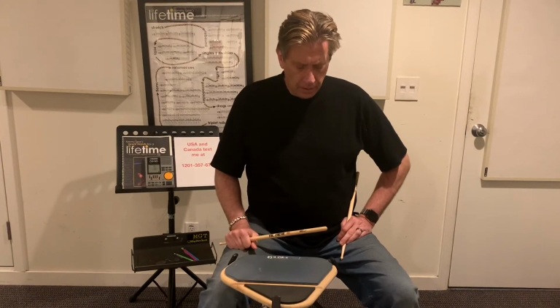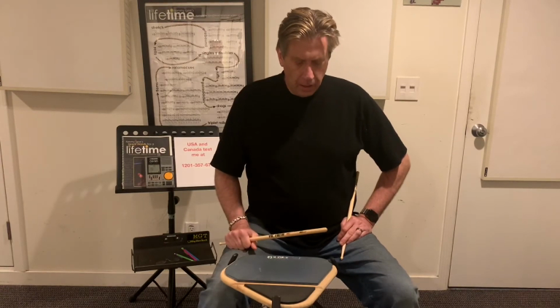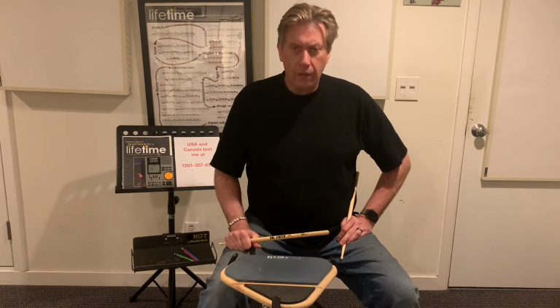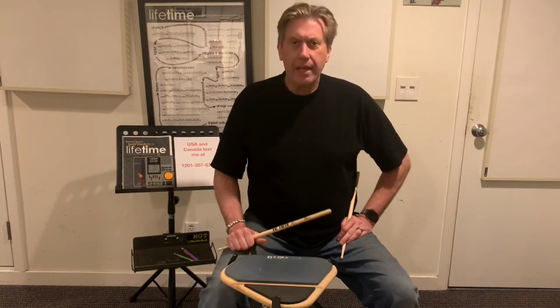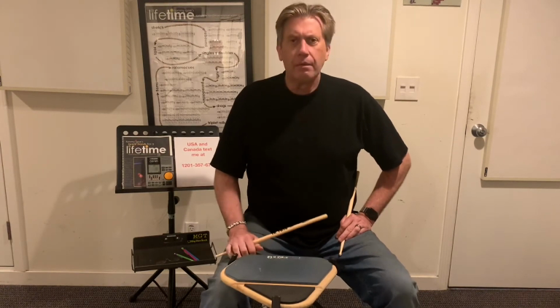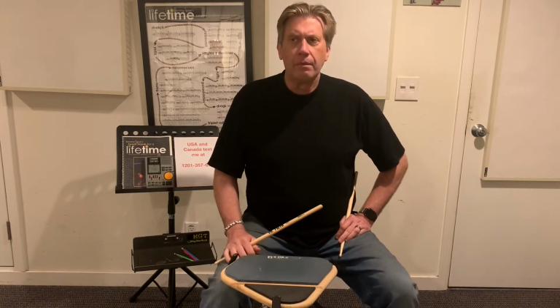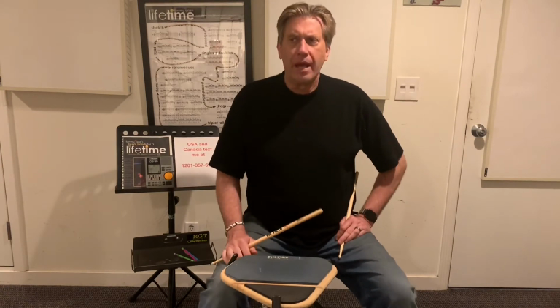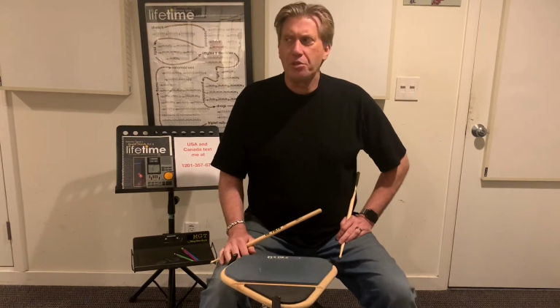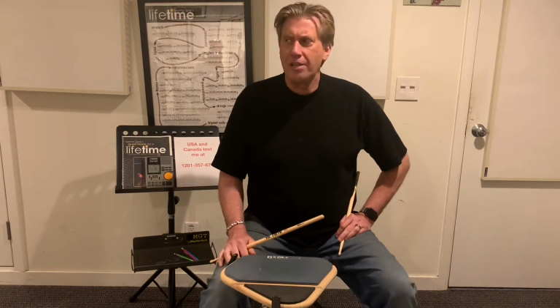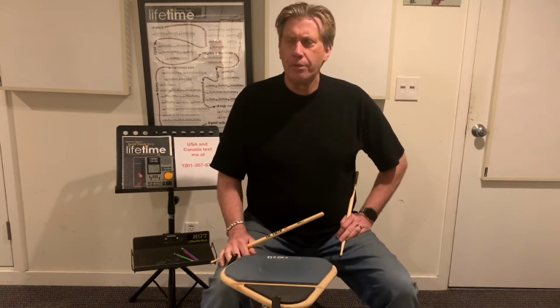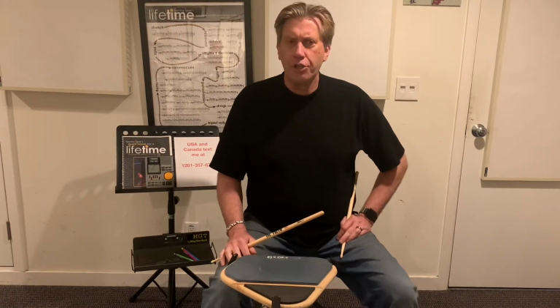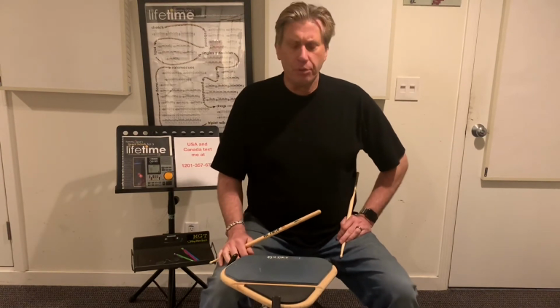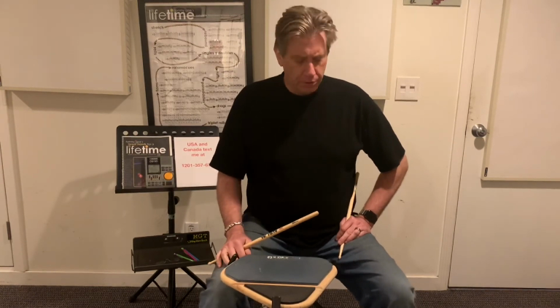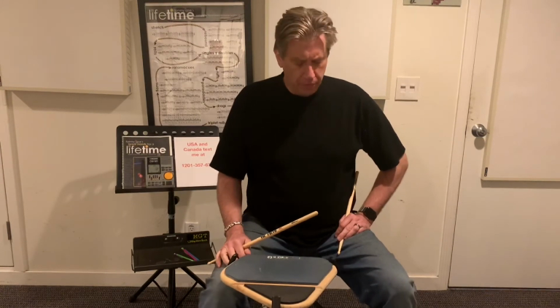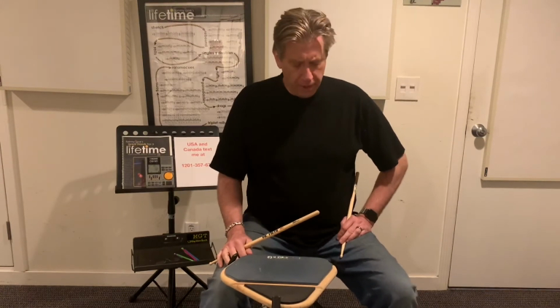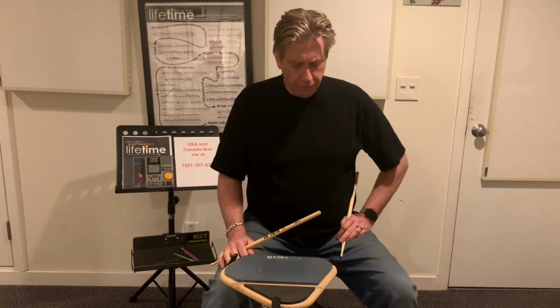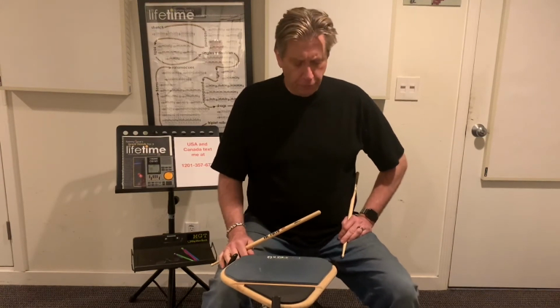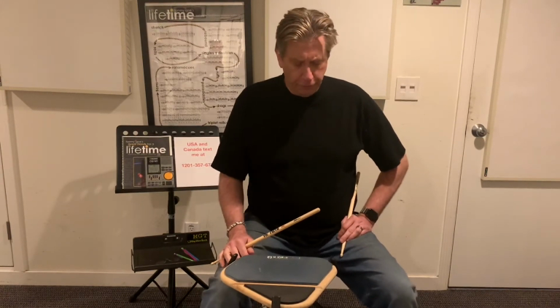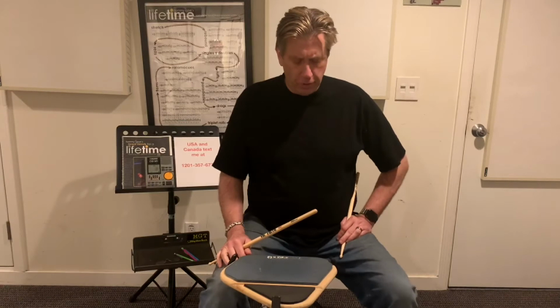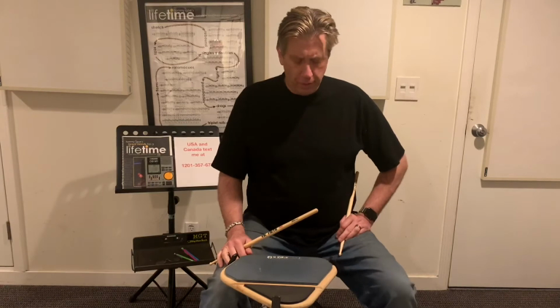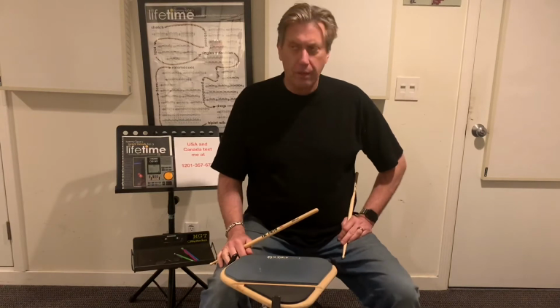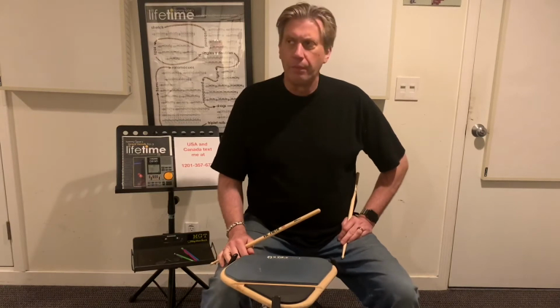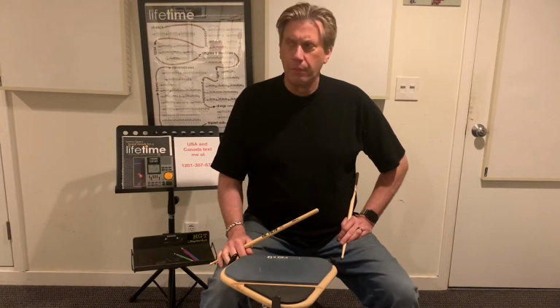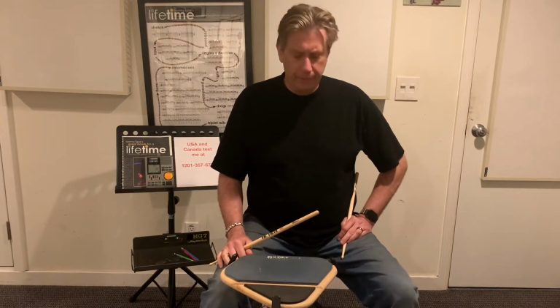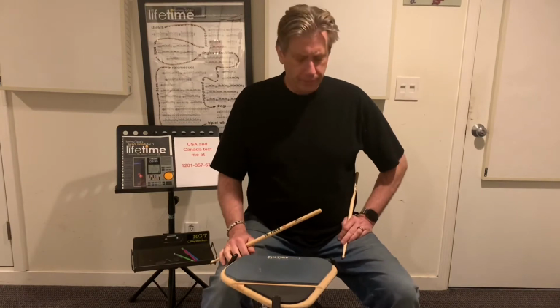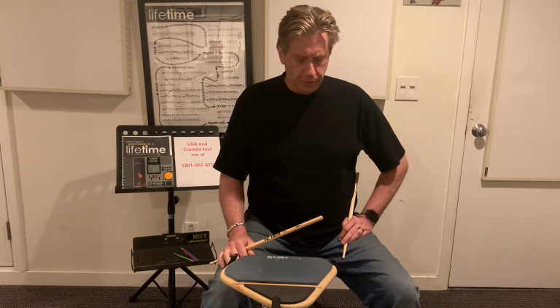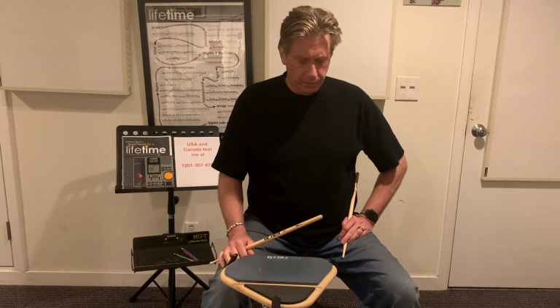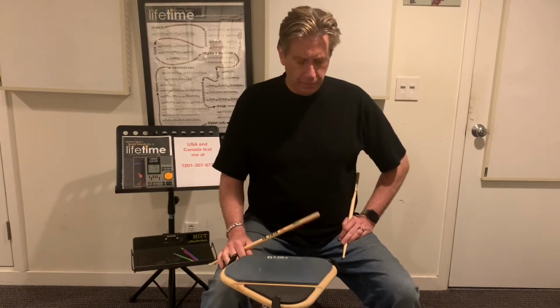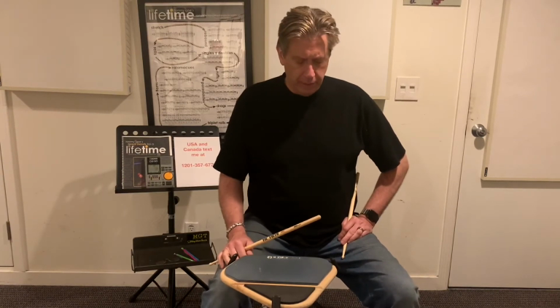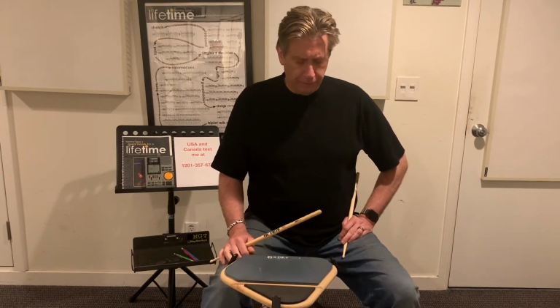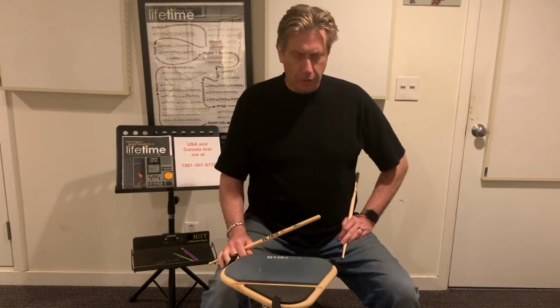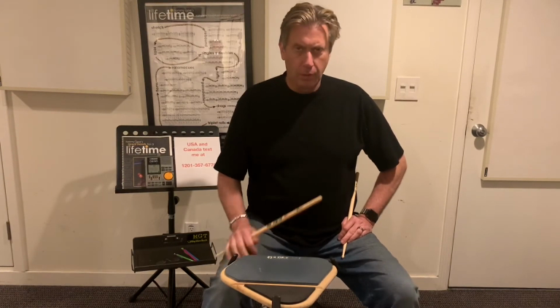Okay, exercise number two. Two bars in 4-4. Here we go. One, two, three, four. One.